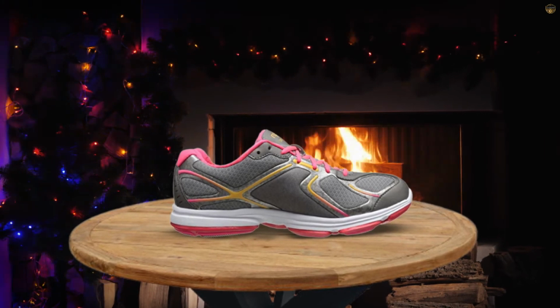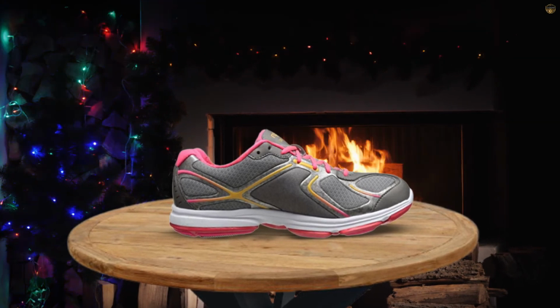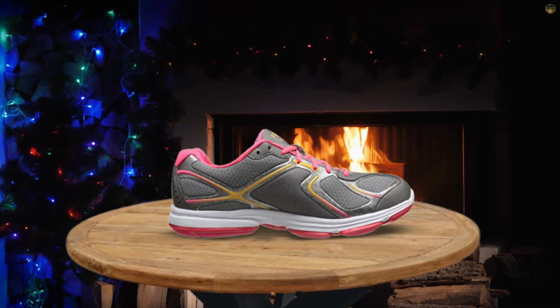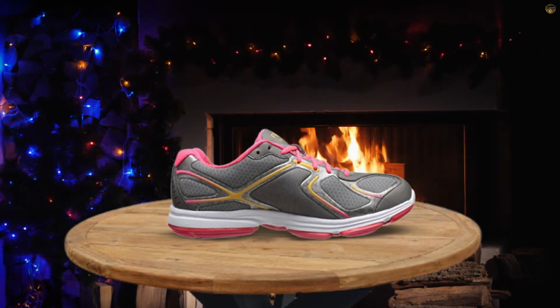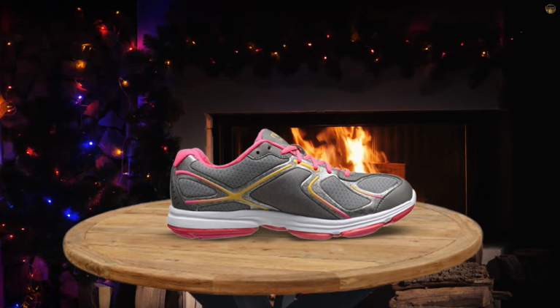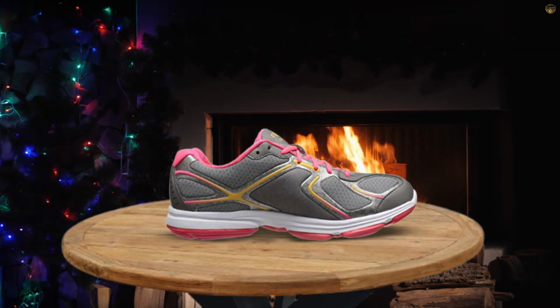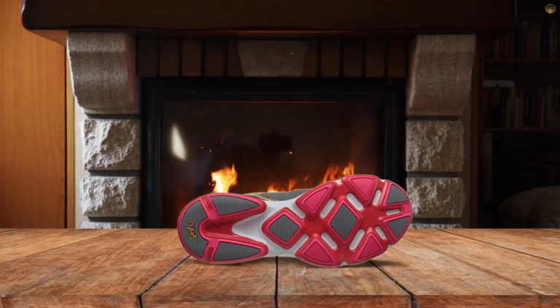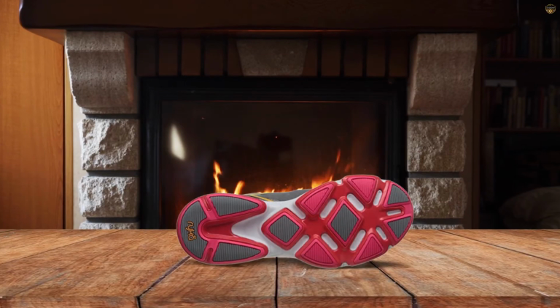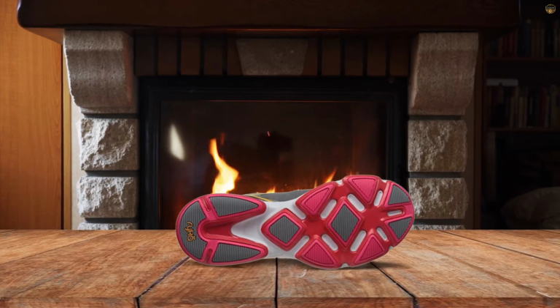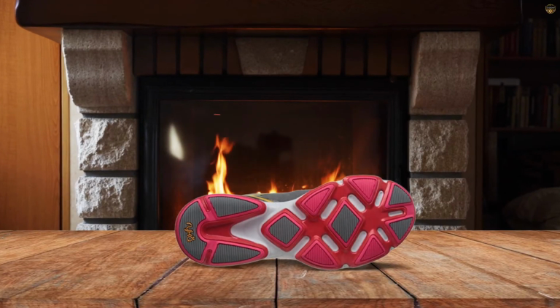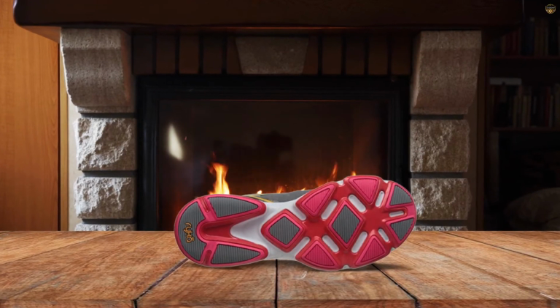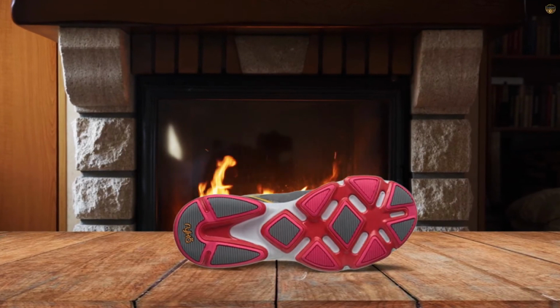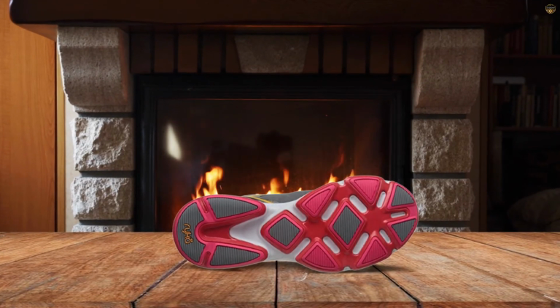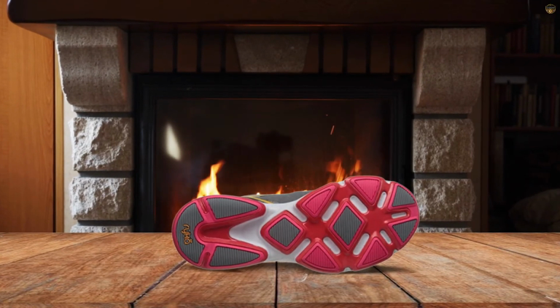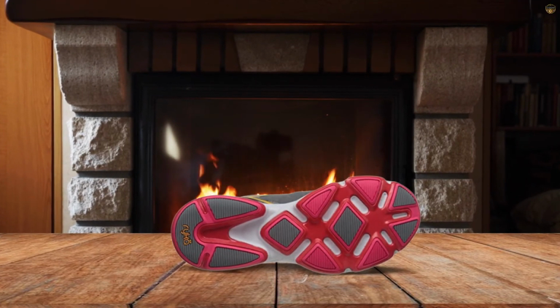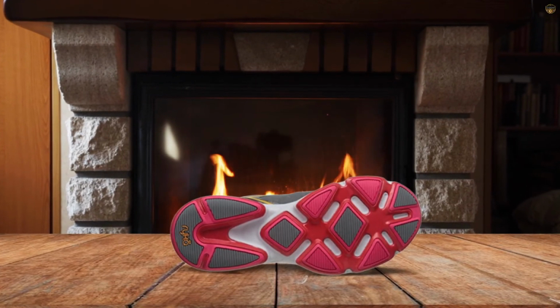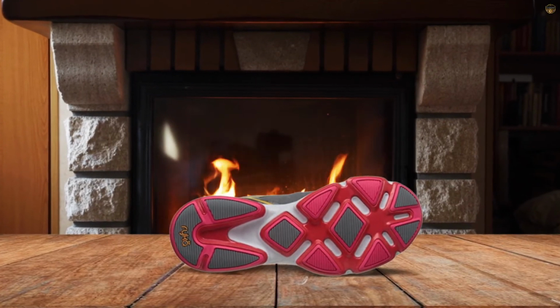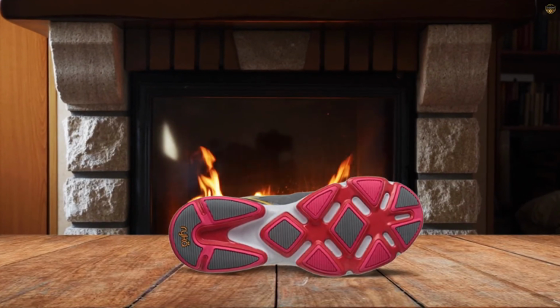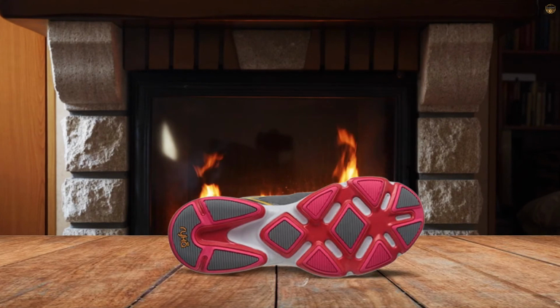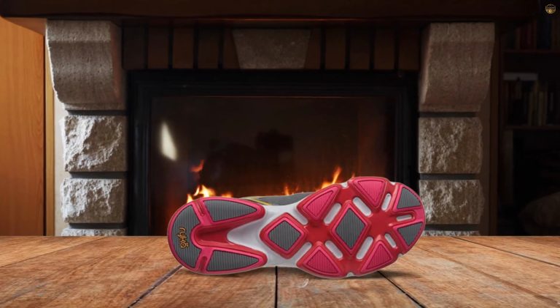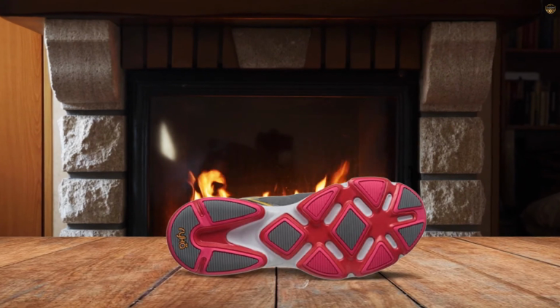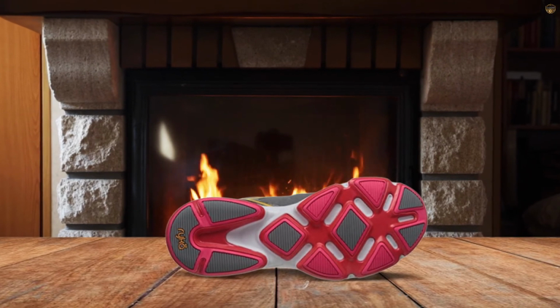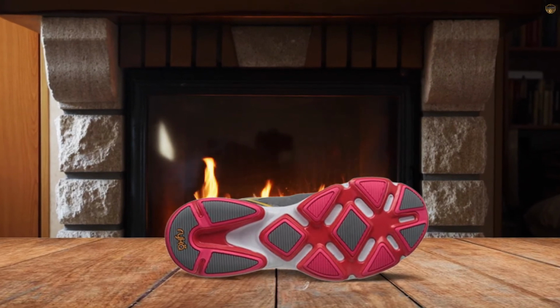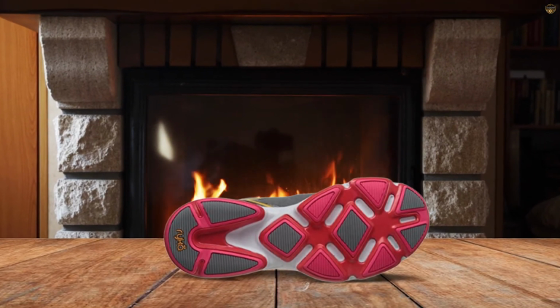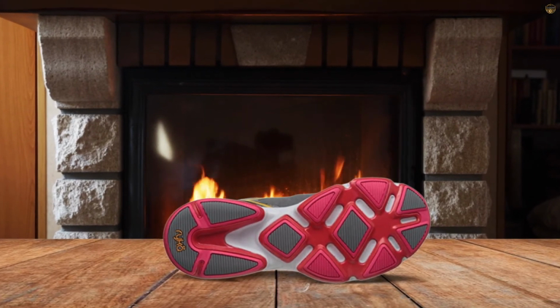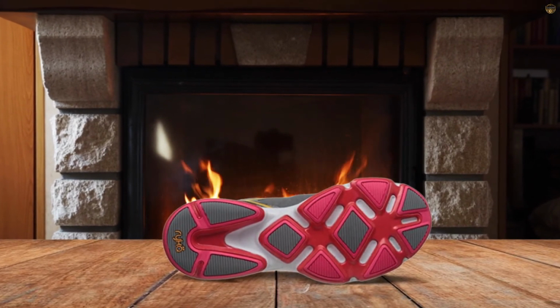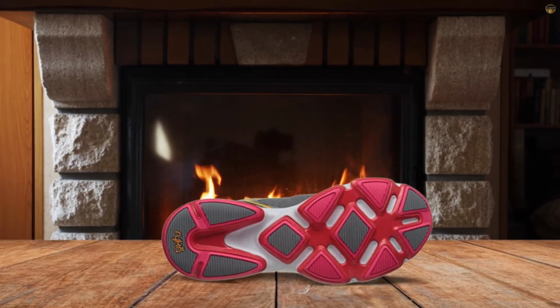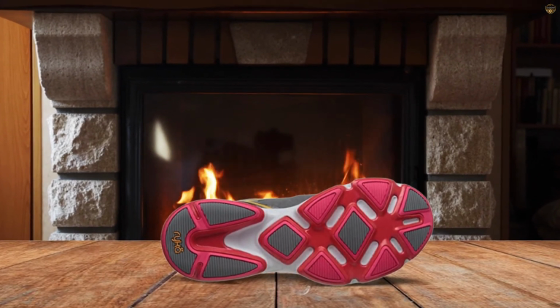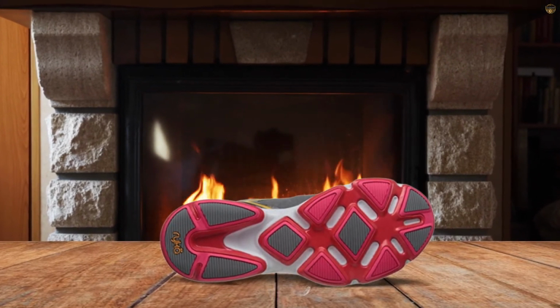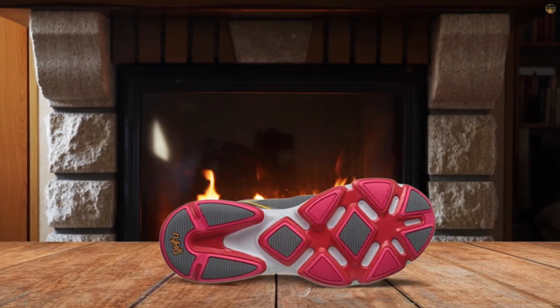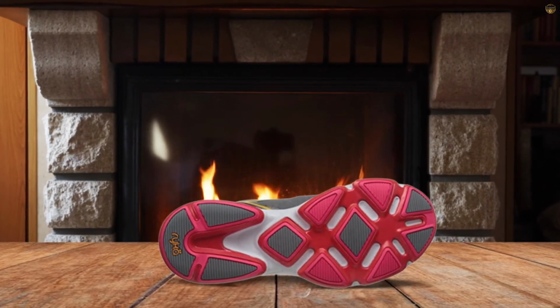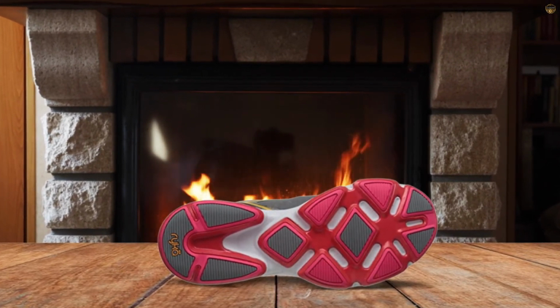The sneaker's padded tongue and collar offer comfort, while the lace-up front offers a fit that's cozy but not constricting. The upper part of the shoe pairs high-density foam with breathable air mesh to feel comfortable, supportive, and lightweight all at once.